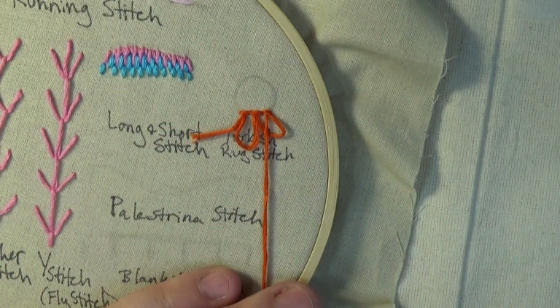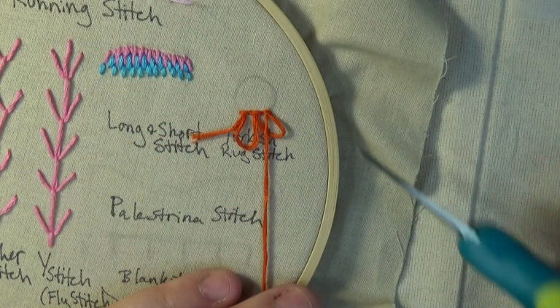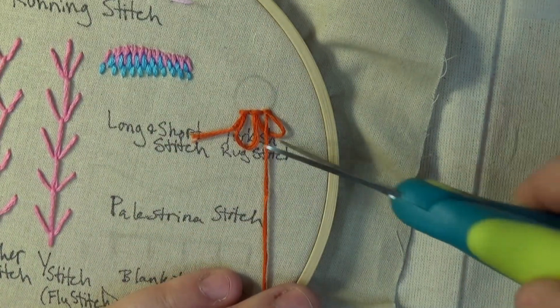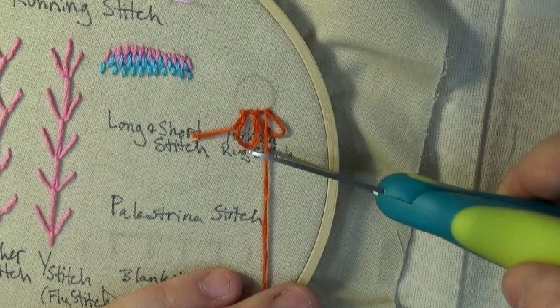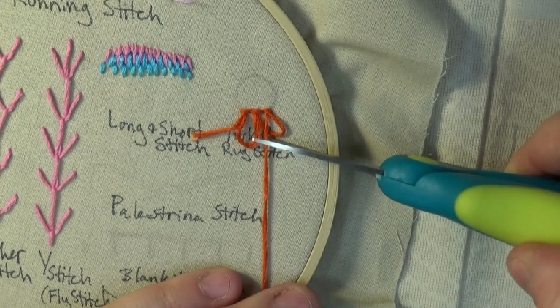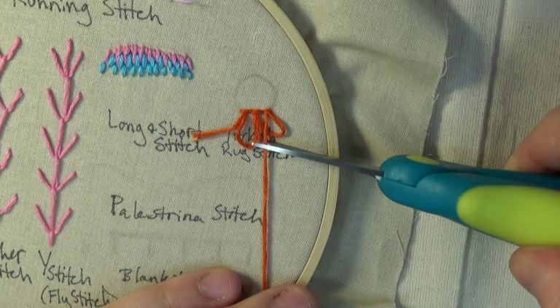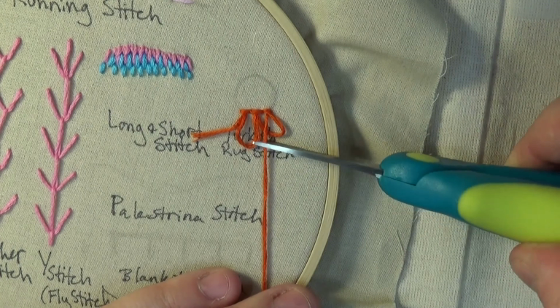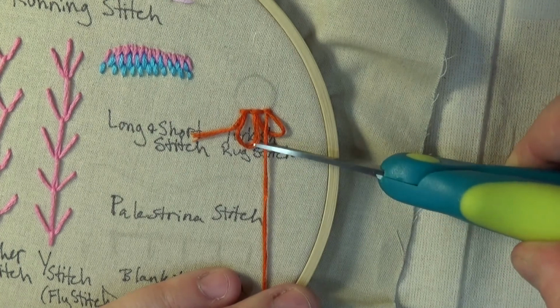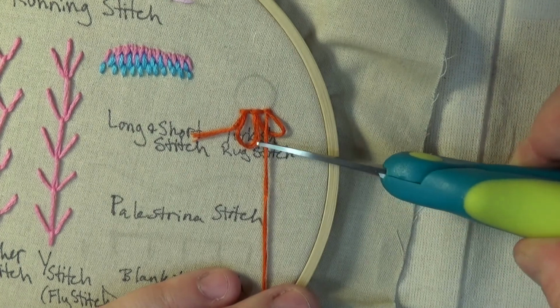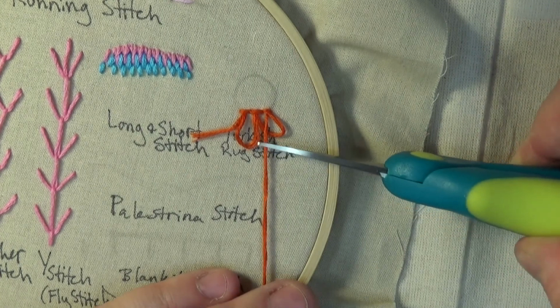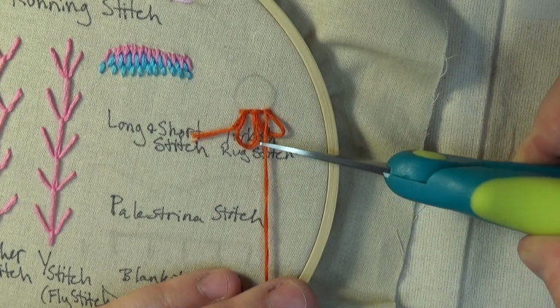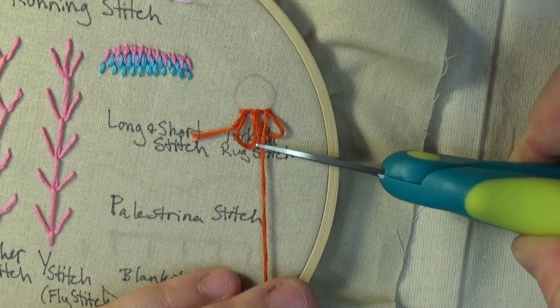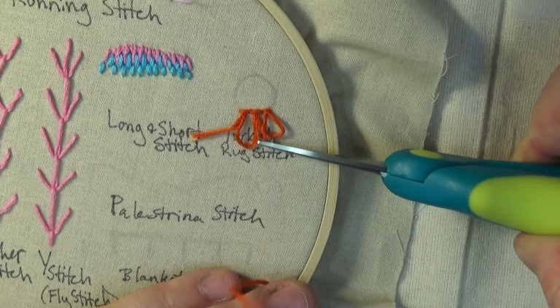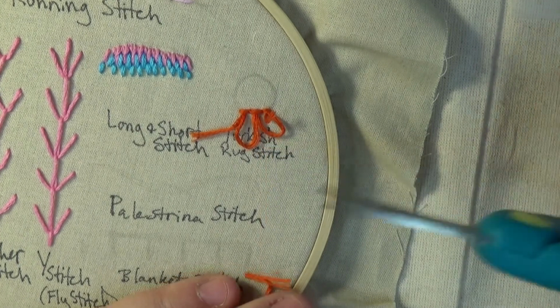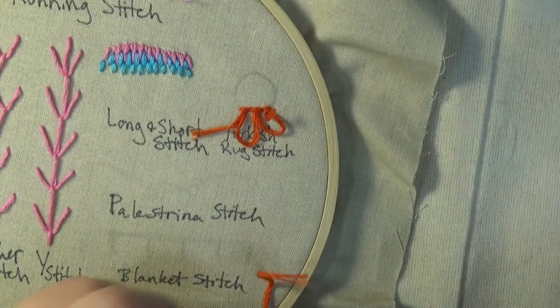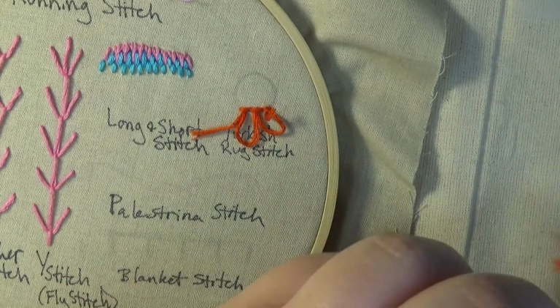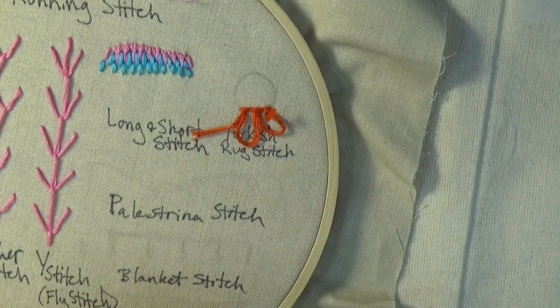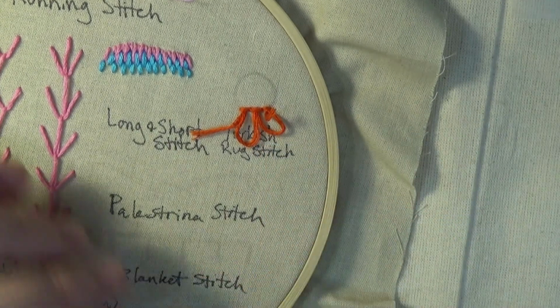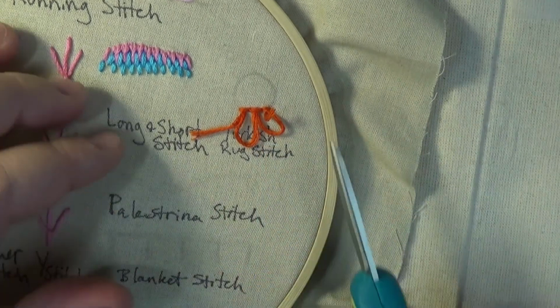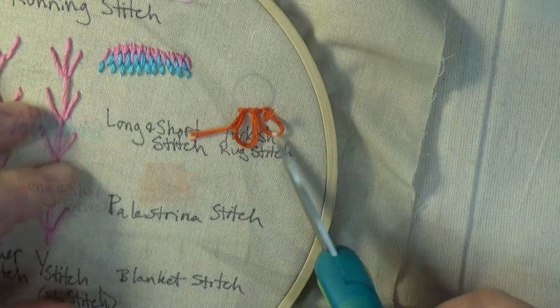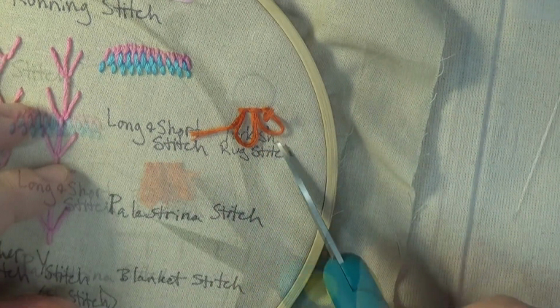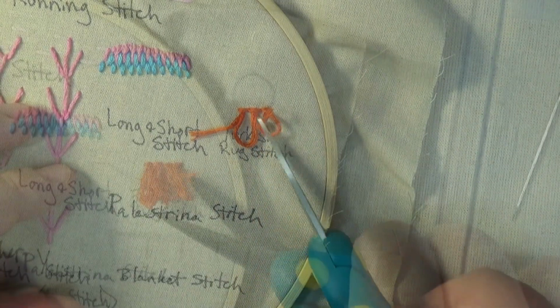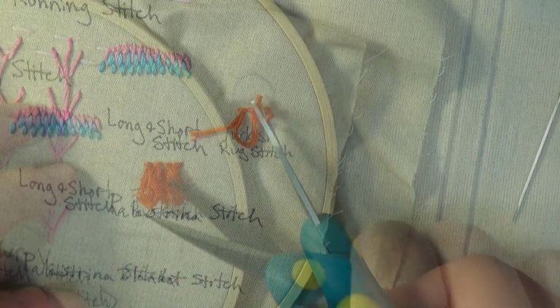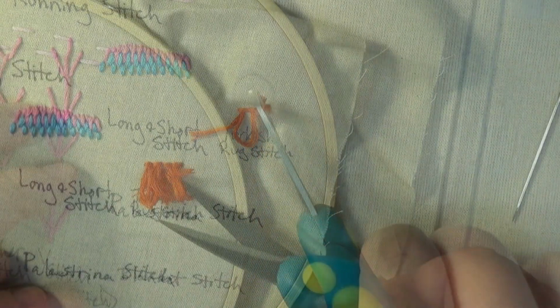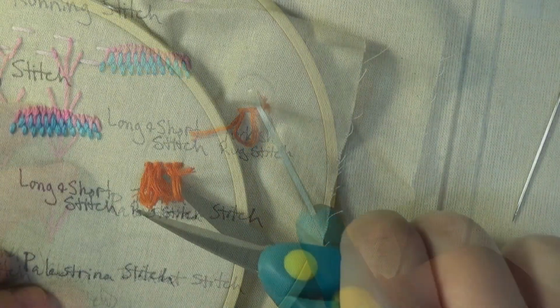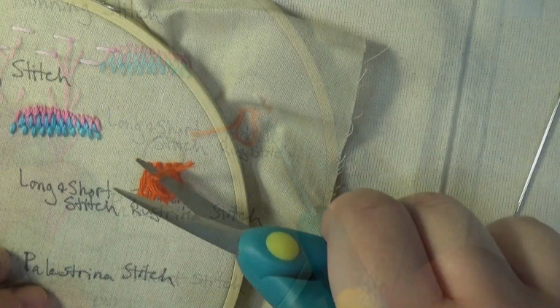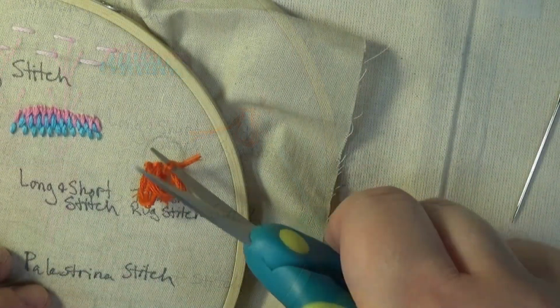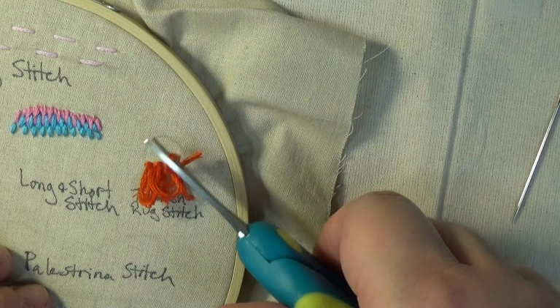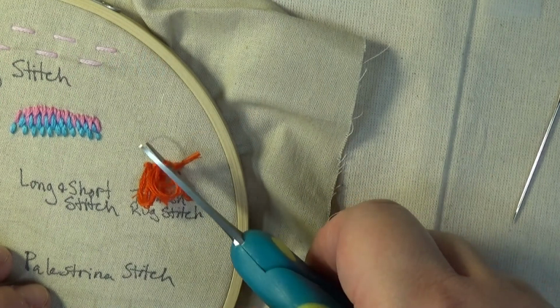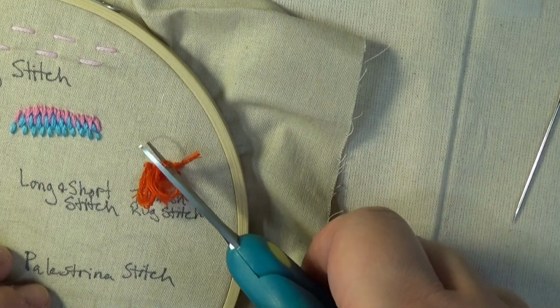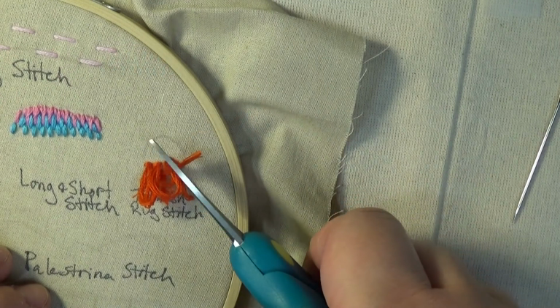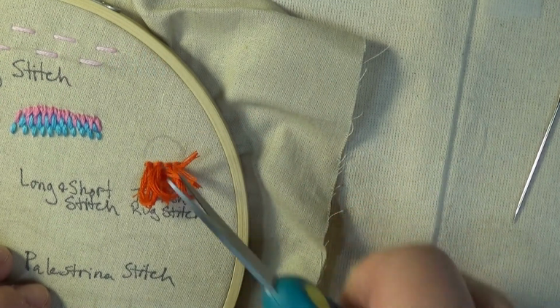Once we have reached the end of the row, go ahead and snip the tail. Then snip the loops to create a series of tails.